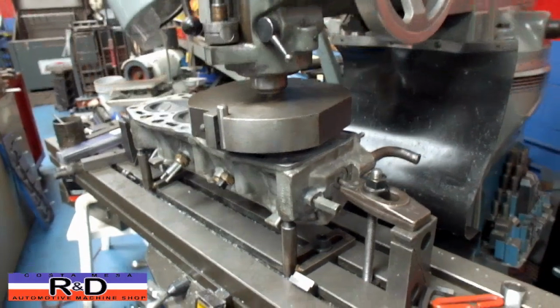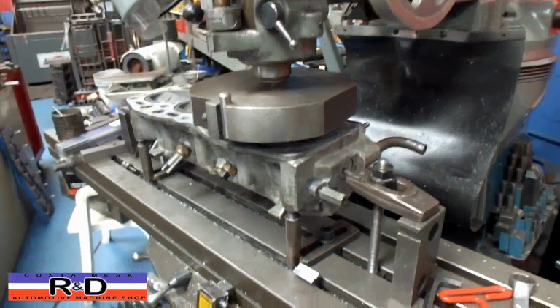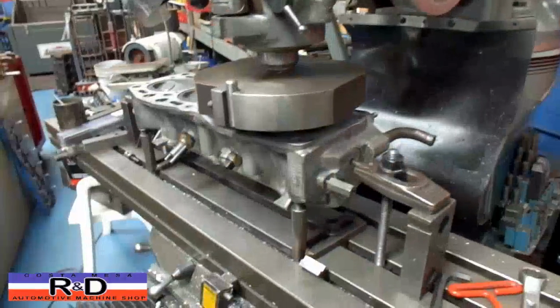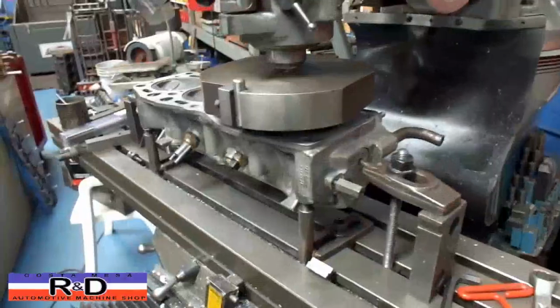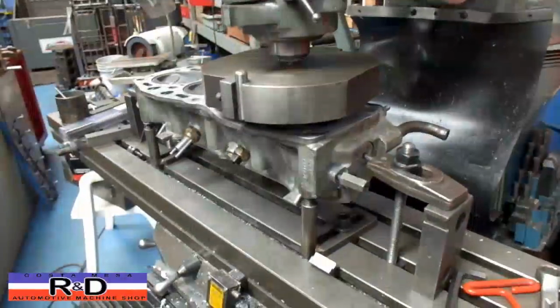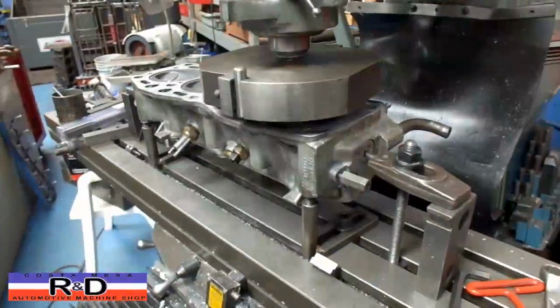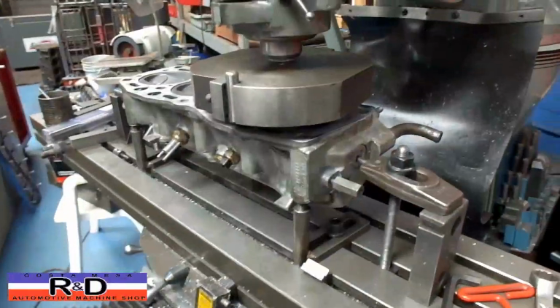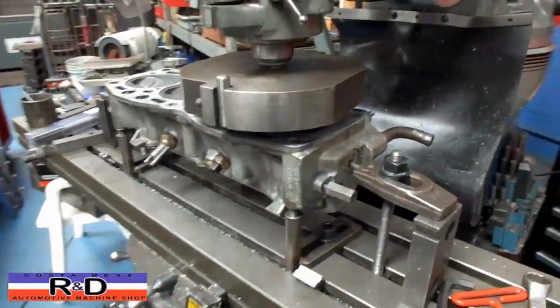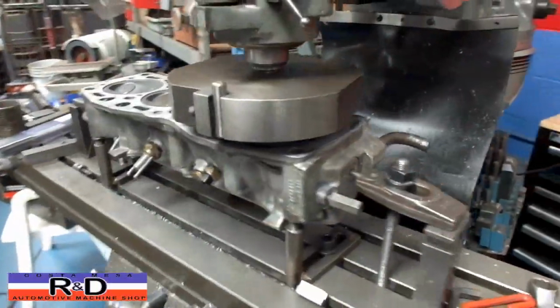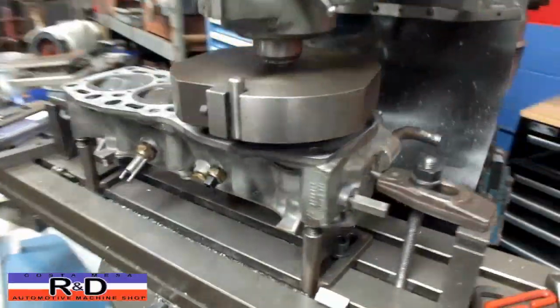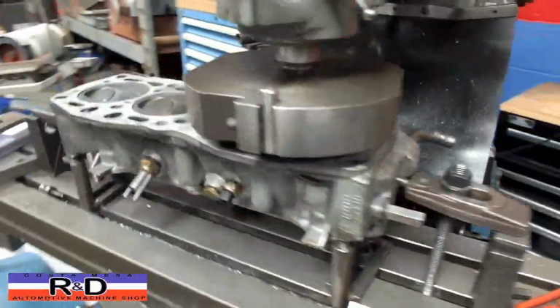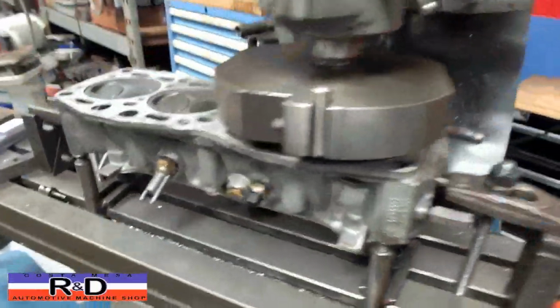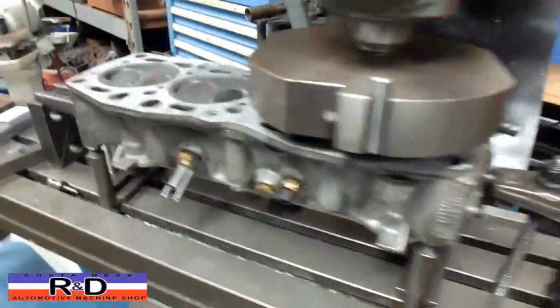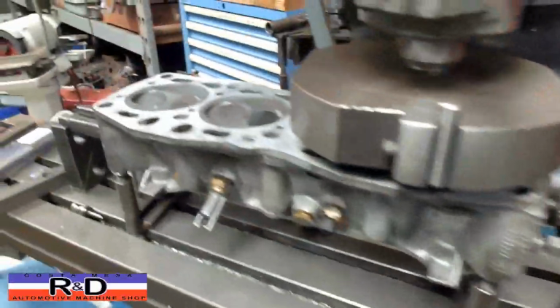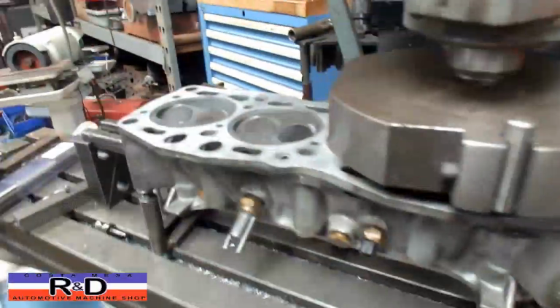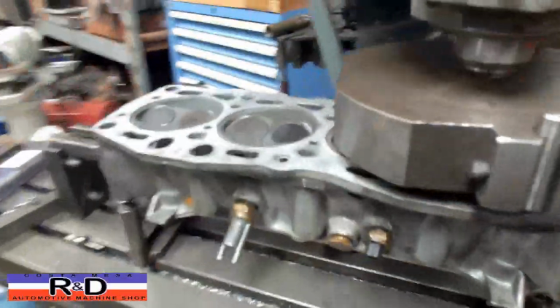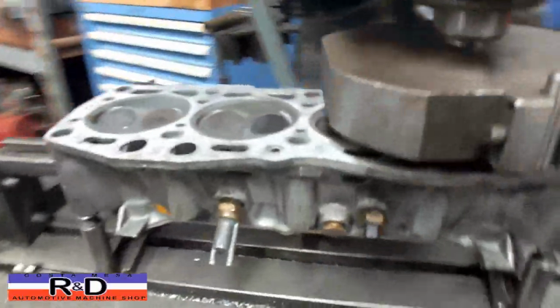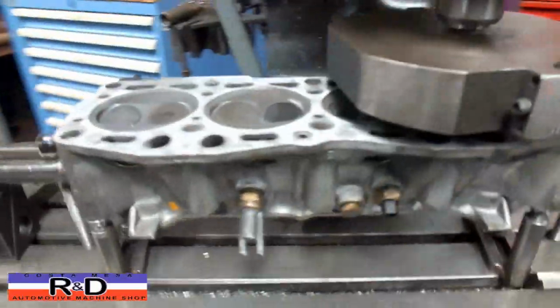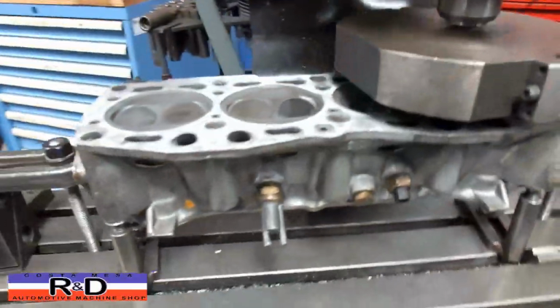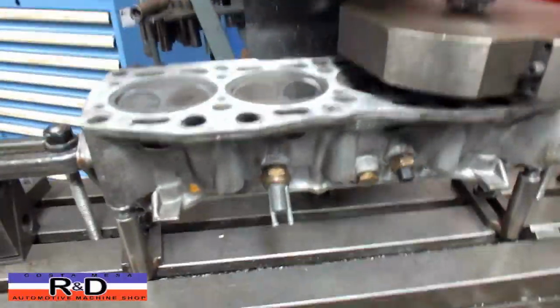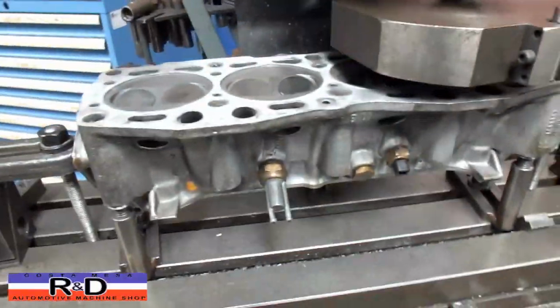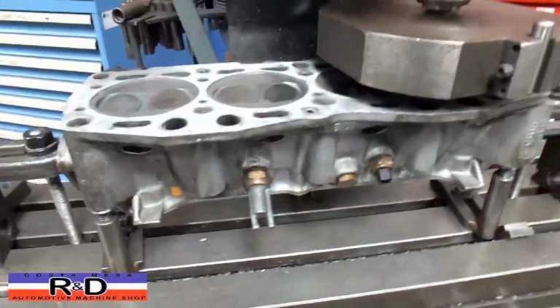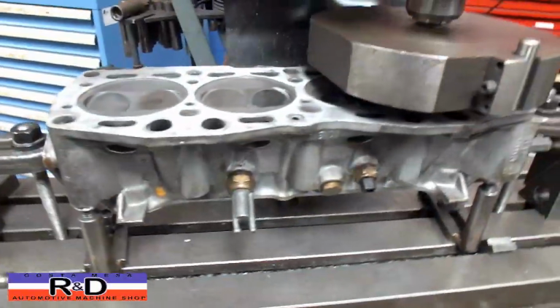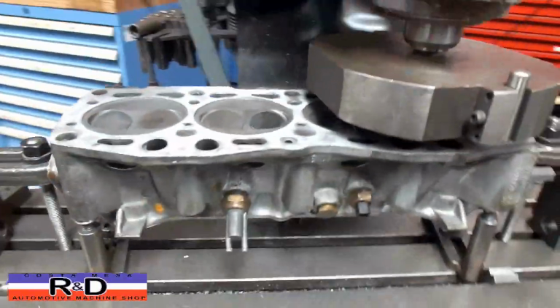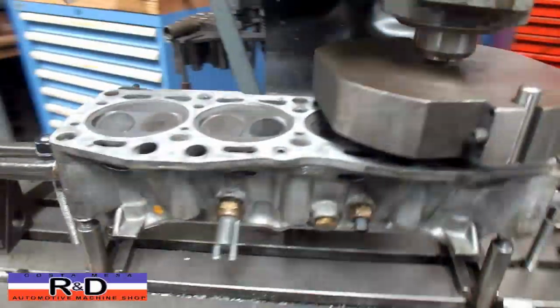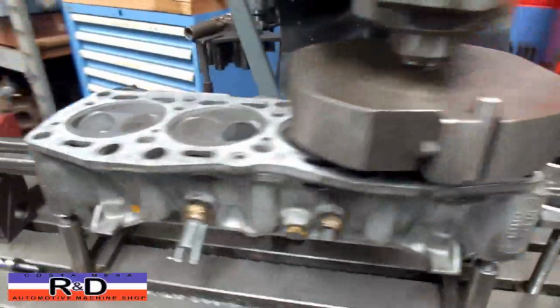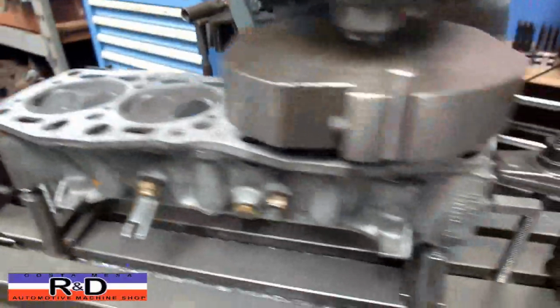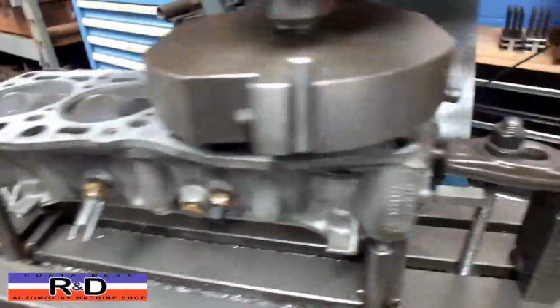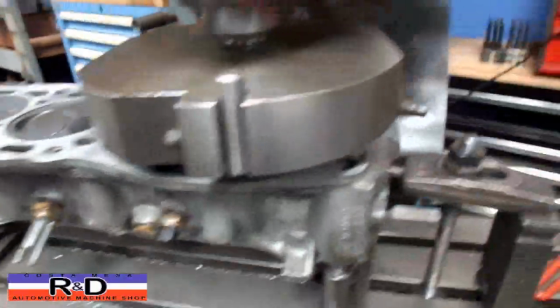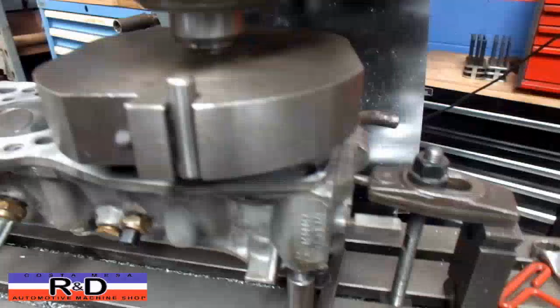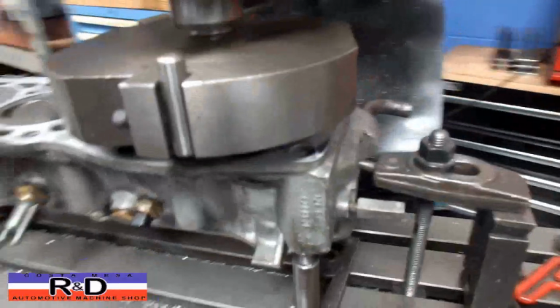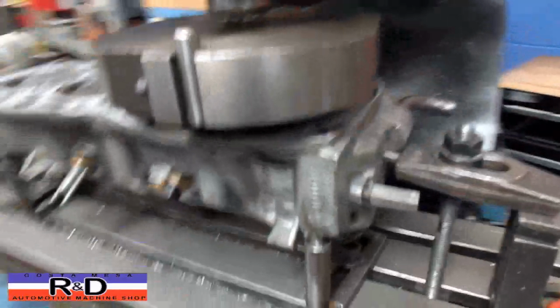Hi, it's John, Costa Mesa R&D. Today we have an X19 cylinder head on our milling machine and we're going to resurface this thing.